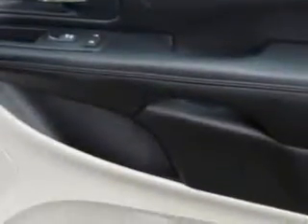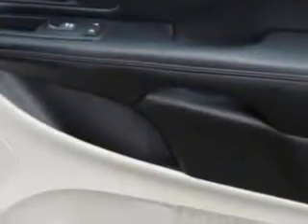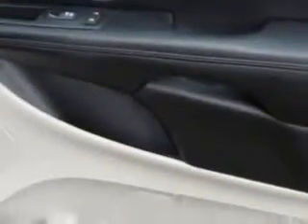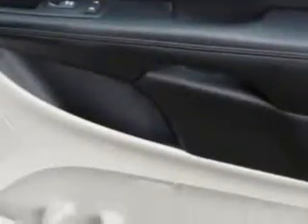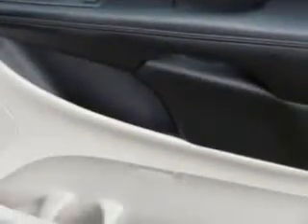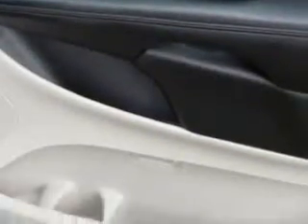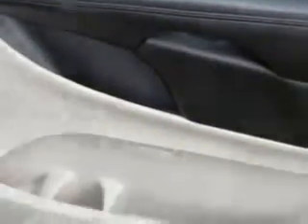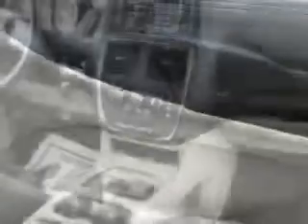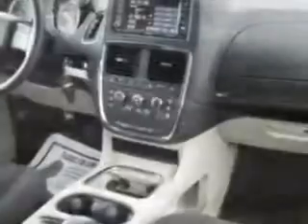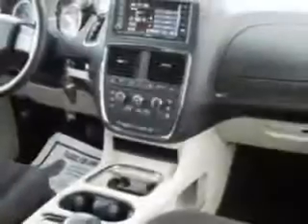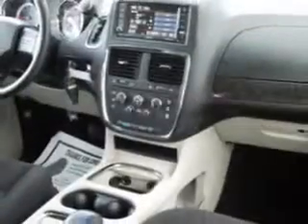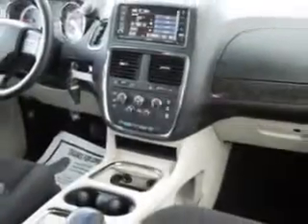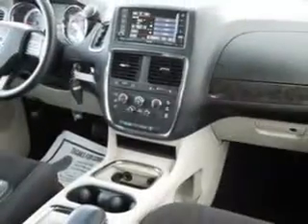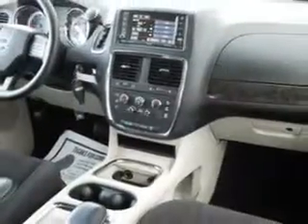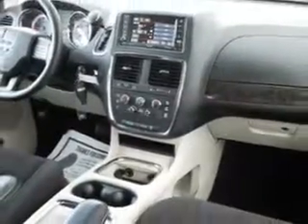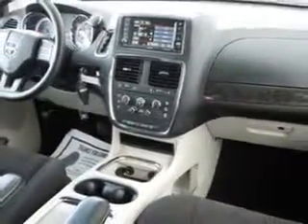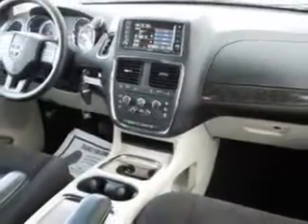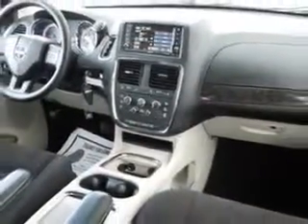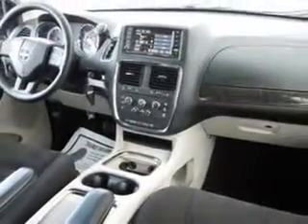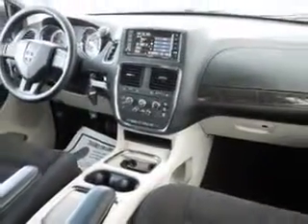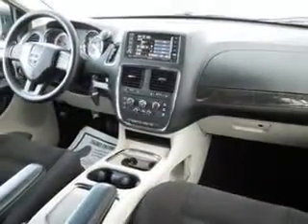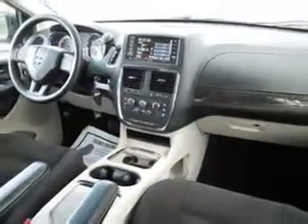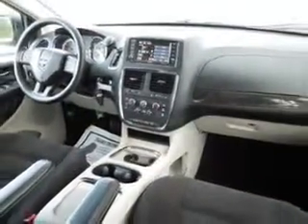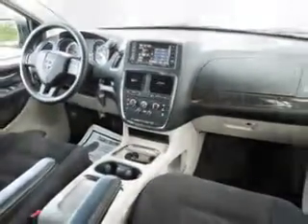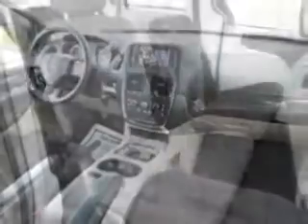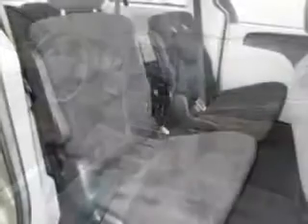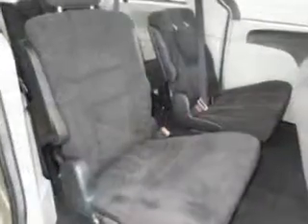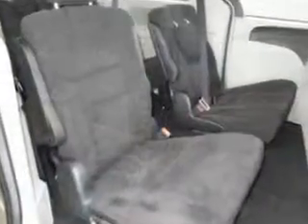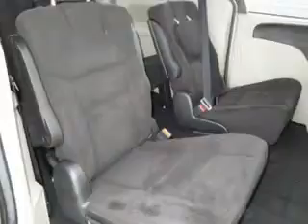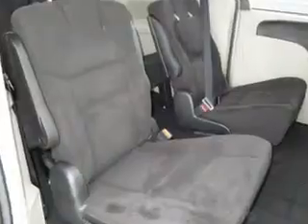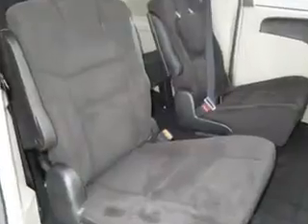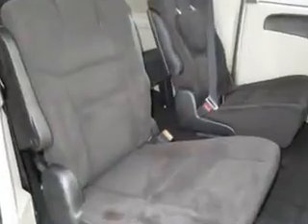Get where you need to go, enjoy the drive, and have peace of mind in this 2014 Dodge Grand Caravan. See us at Jenkins Hyundai of Leesburg today.